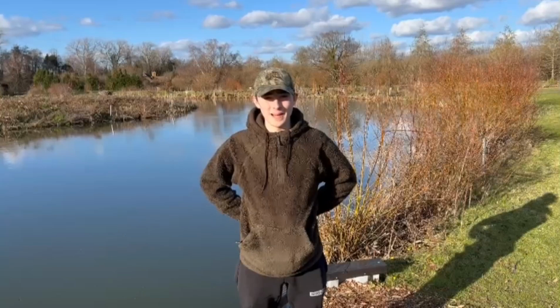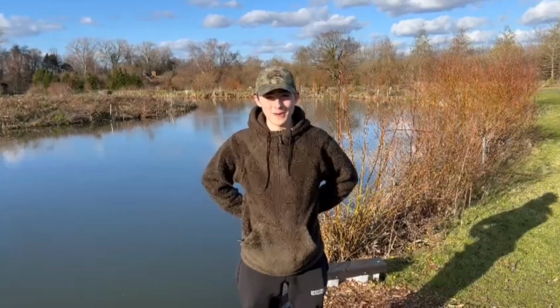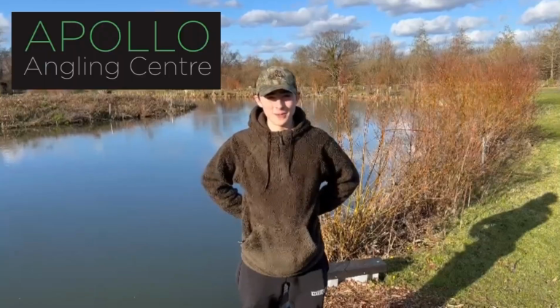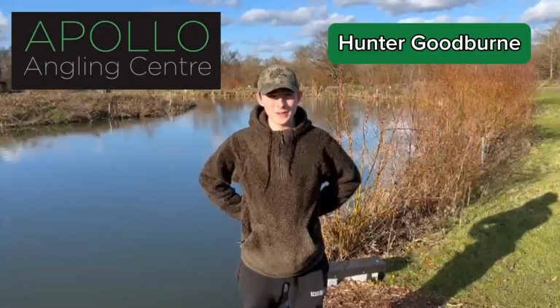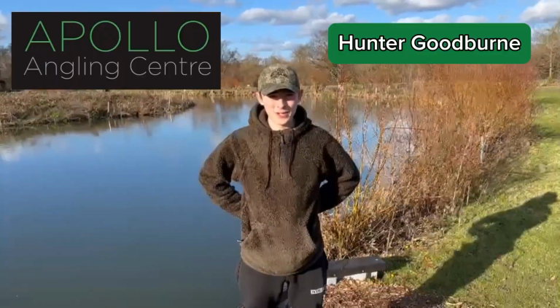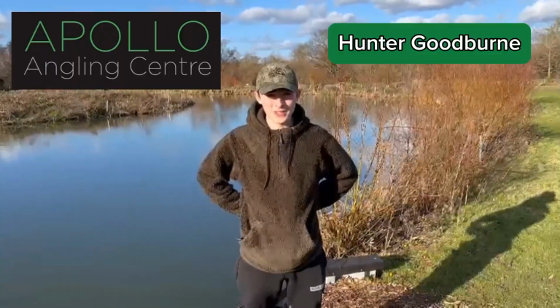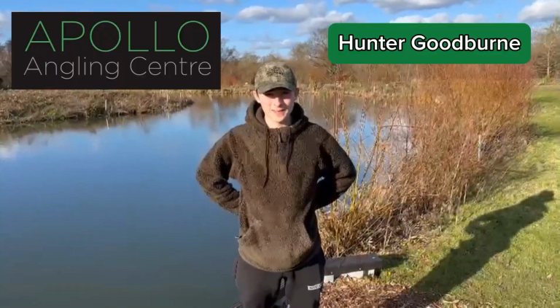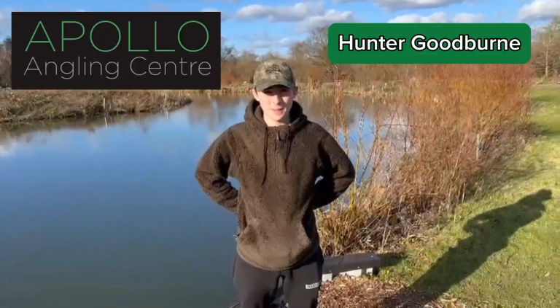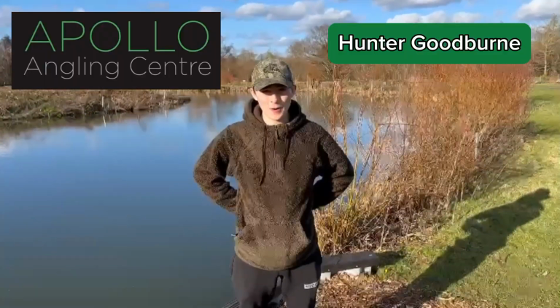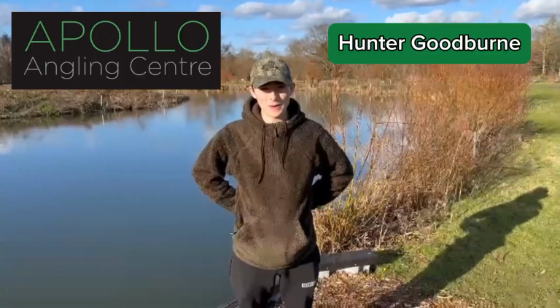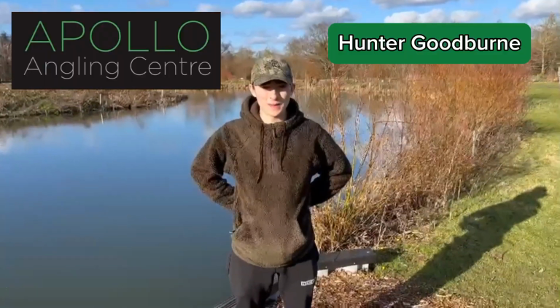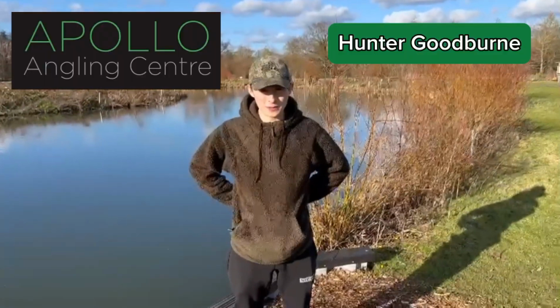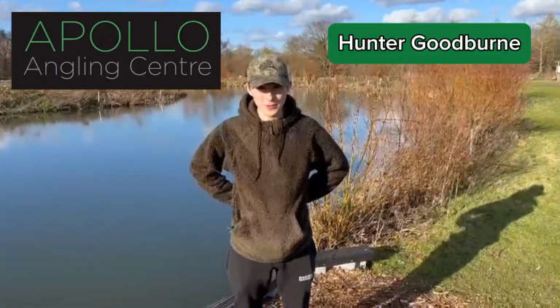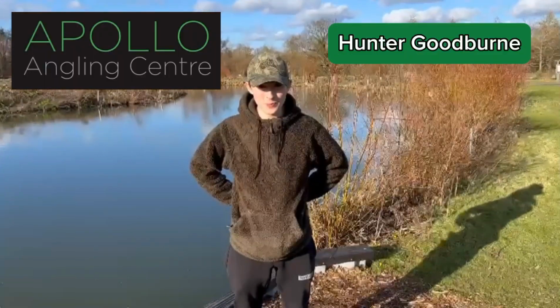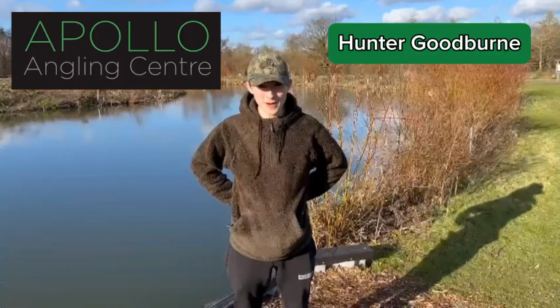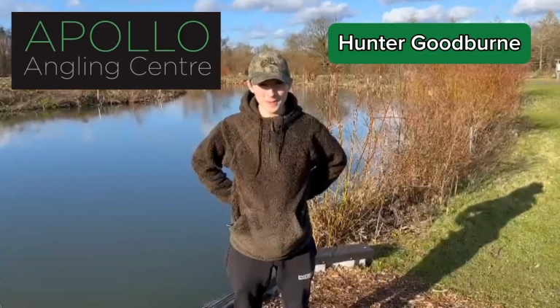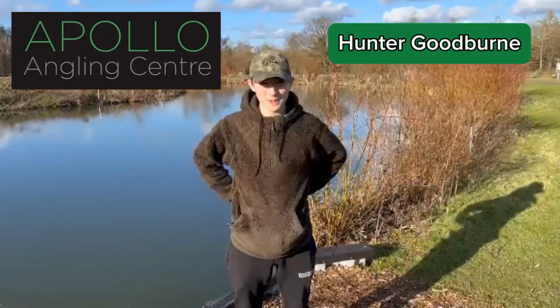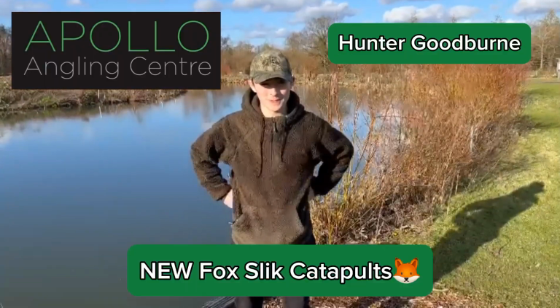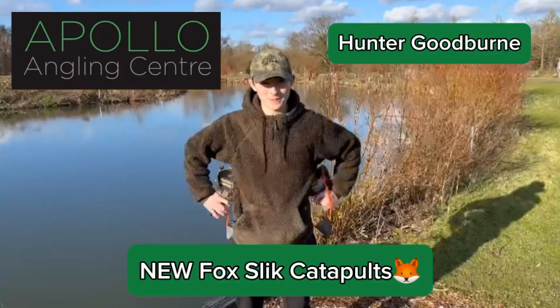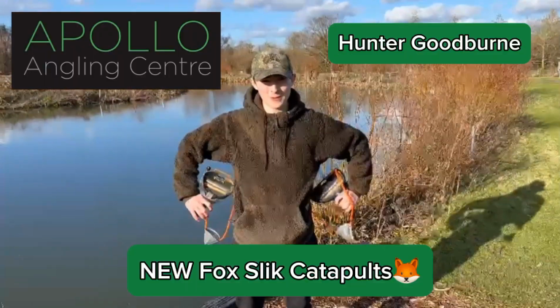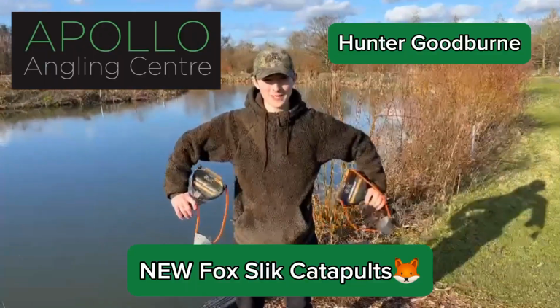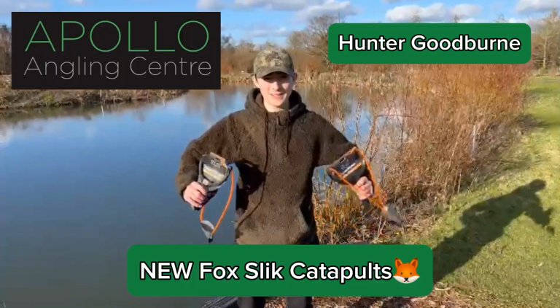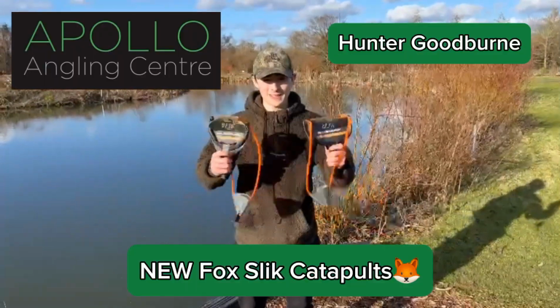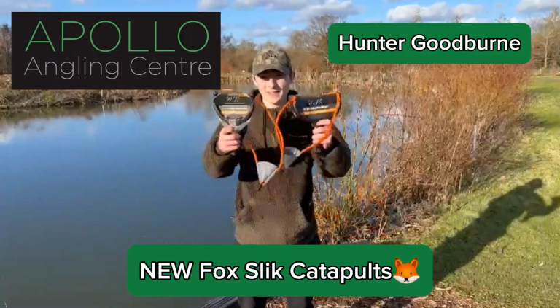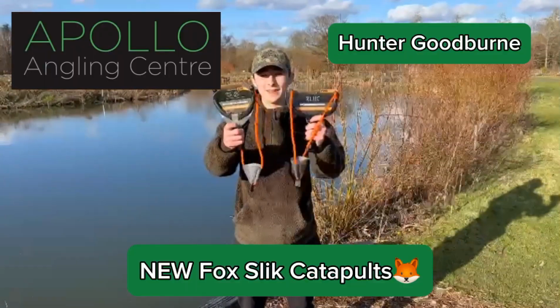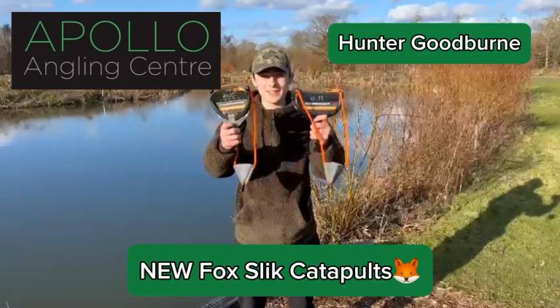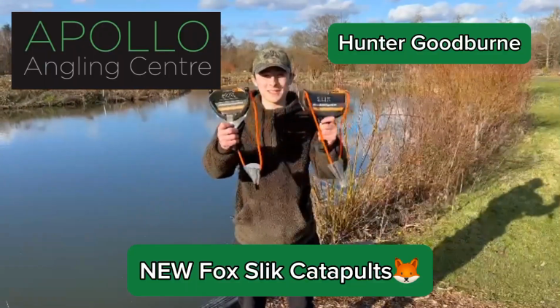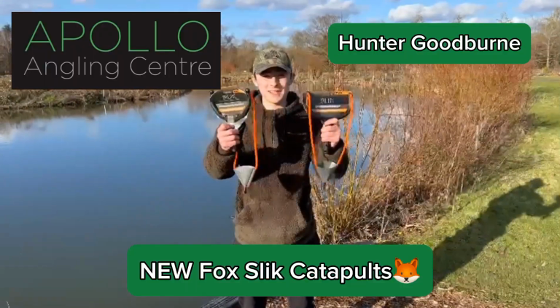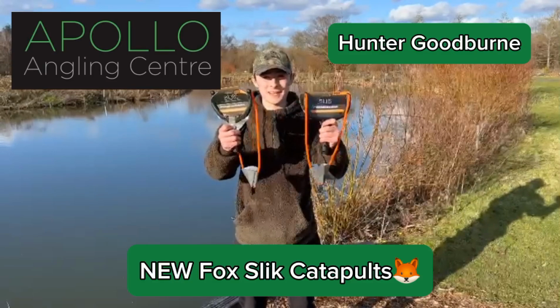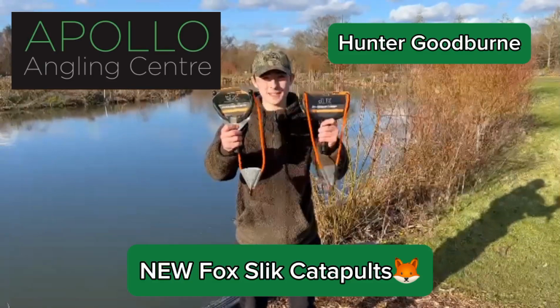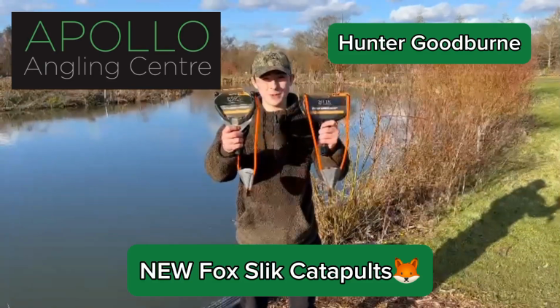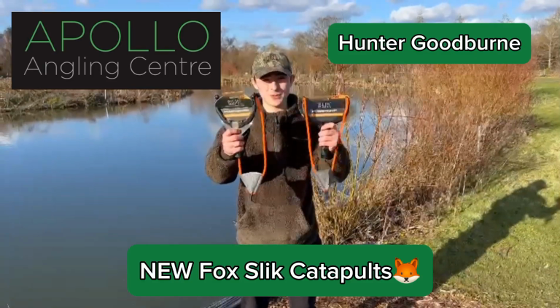Hello everyone, Hunter here from Apollo. I've got two brand new products from Fox here — these are their Slick Catapults.